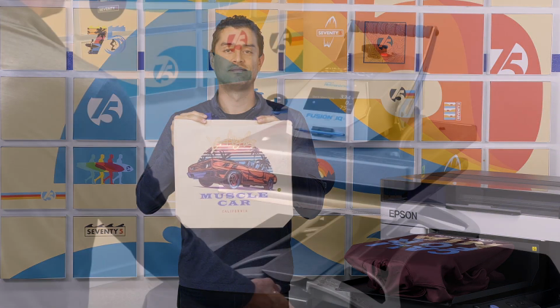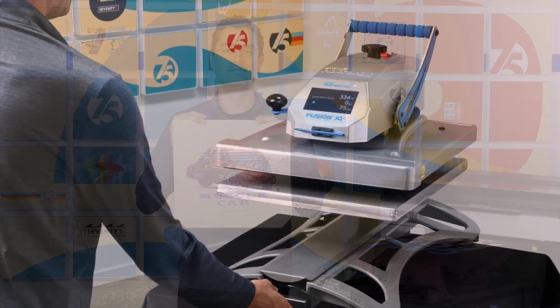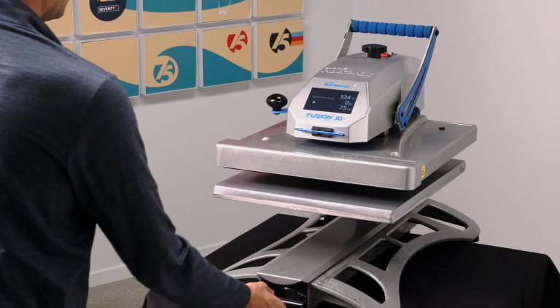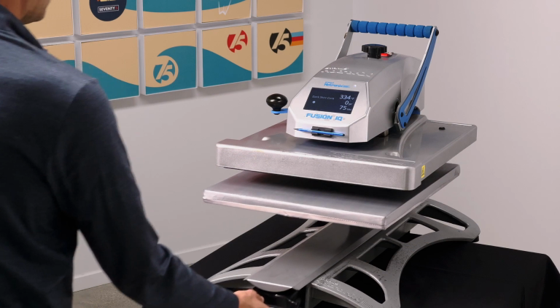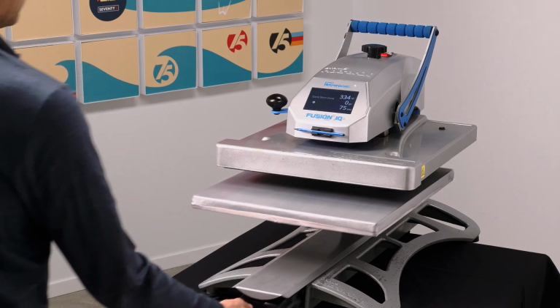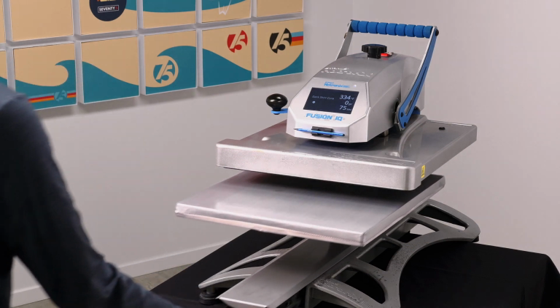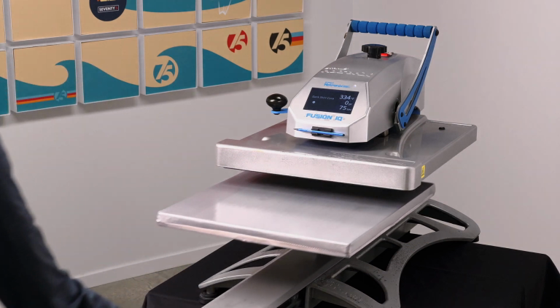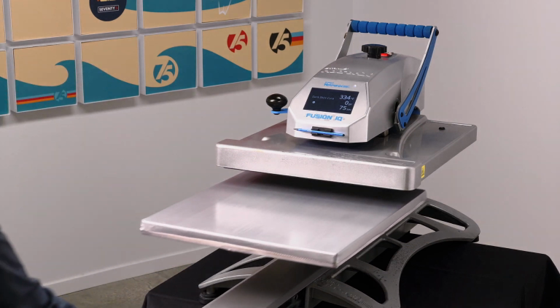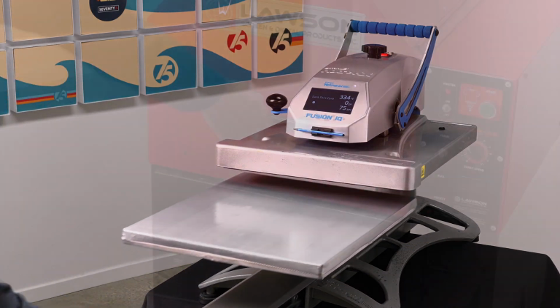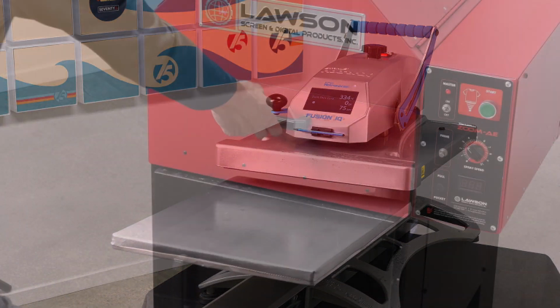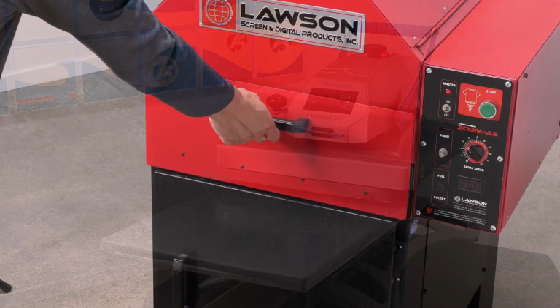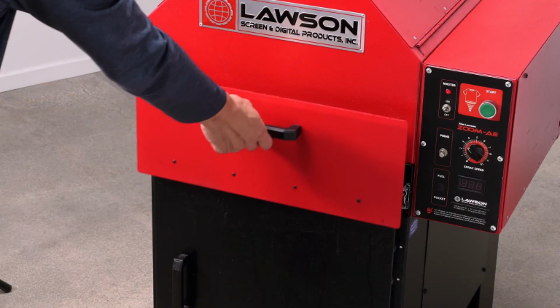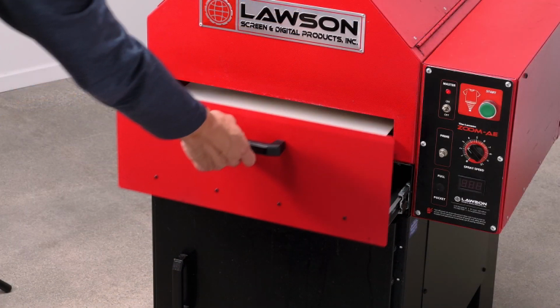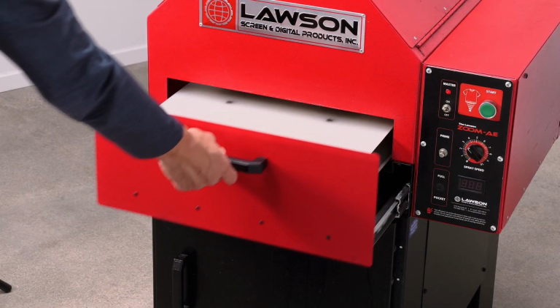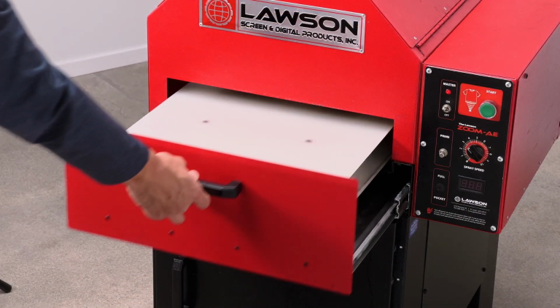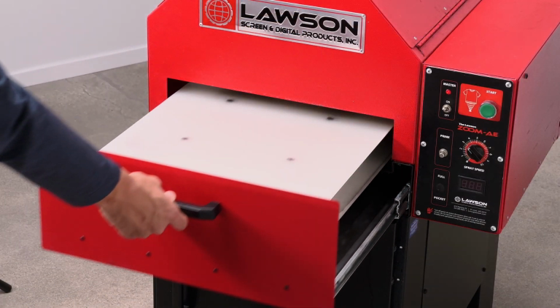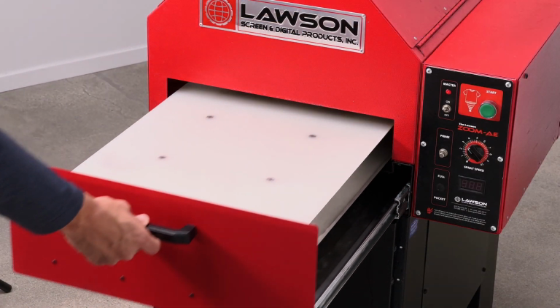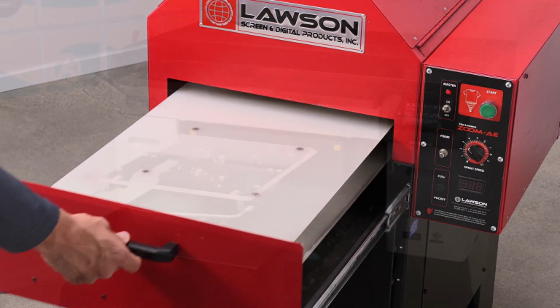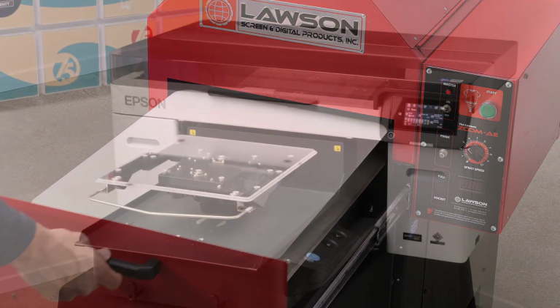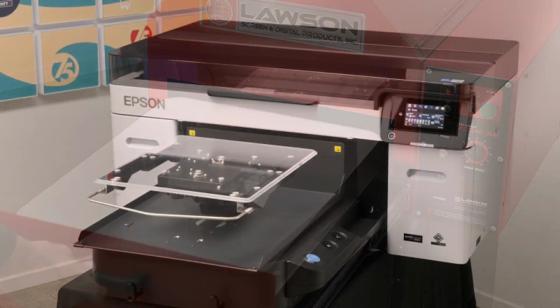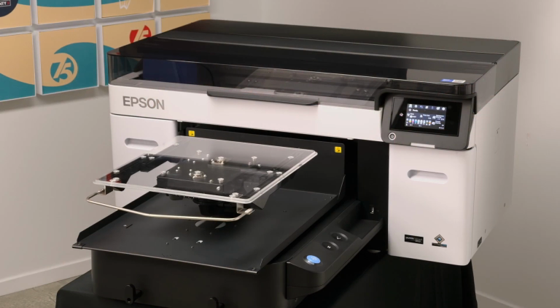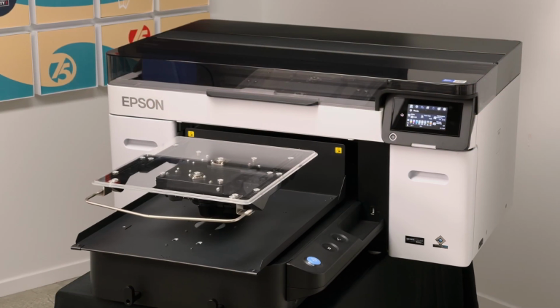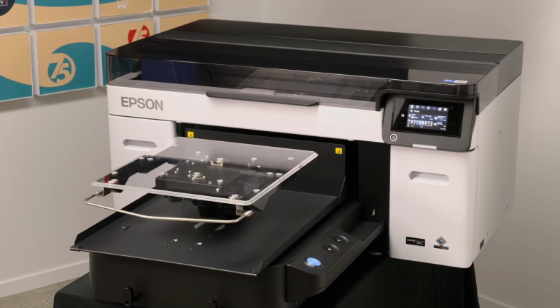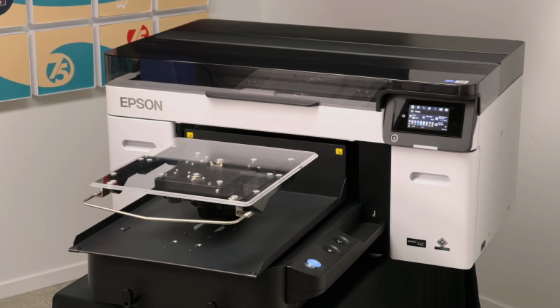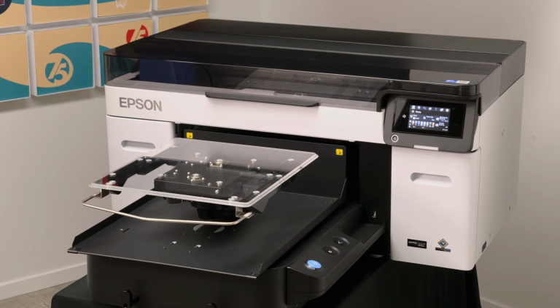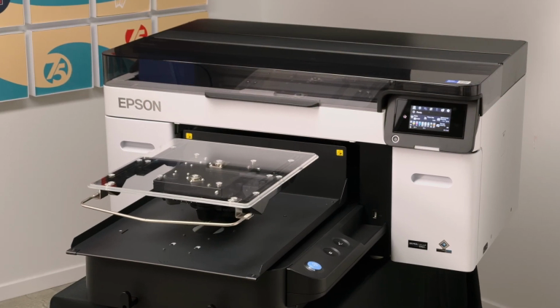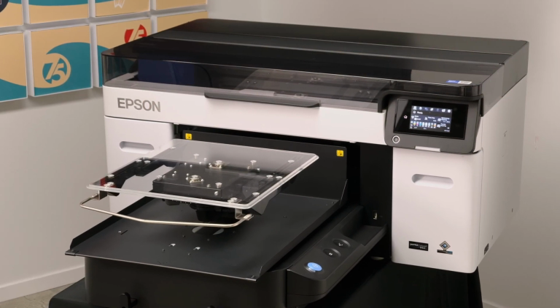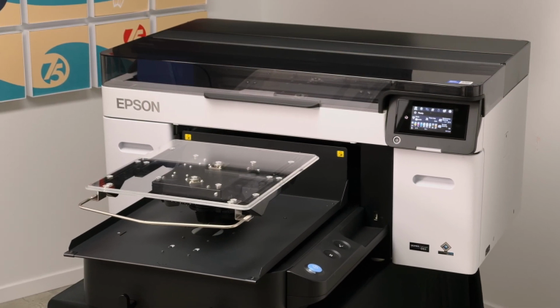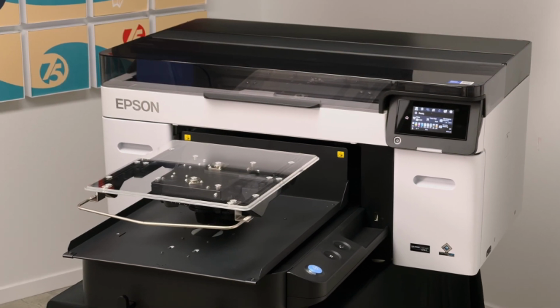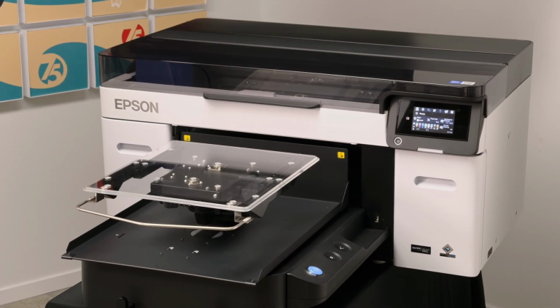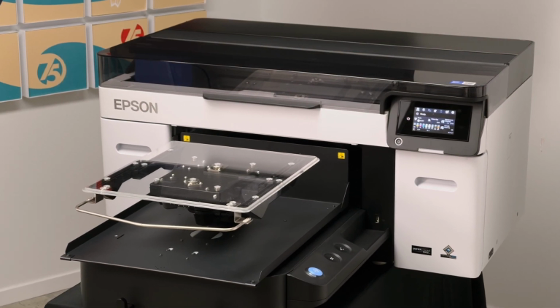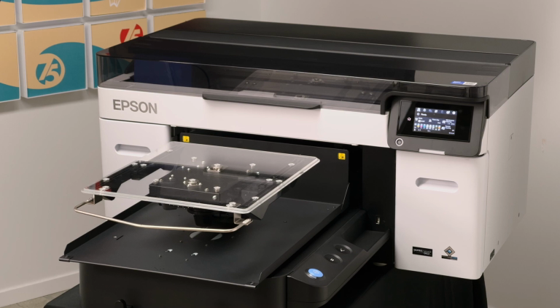You'll need a heat press, automated pre-treater, and the Epson F2270 printer.